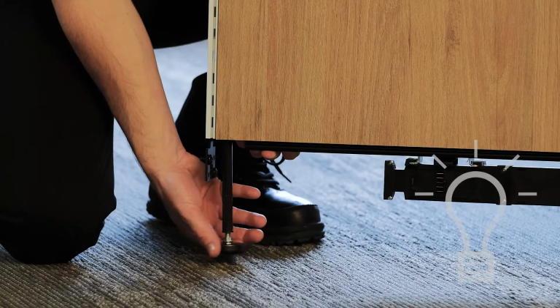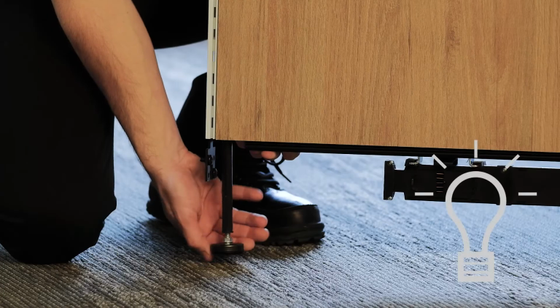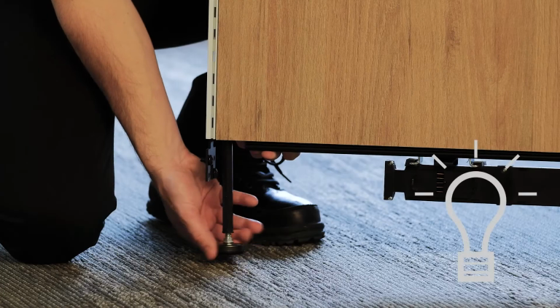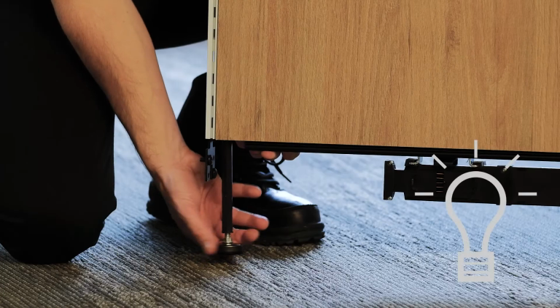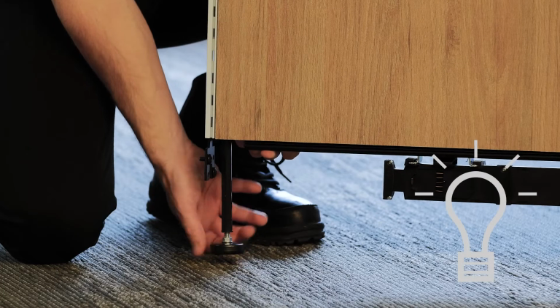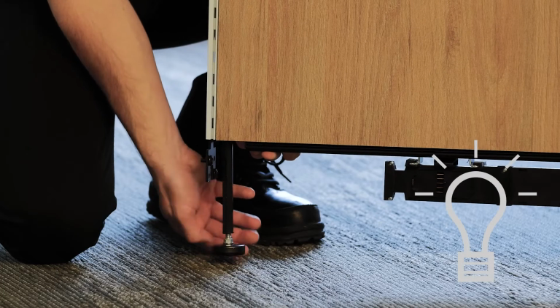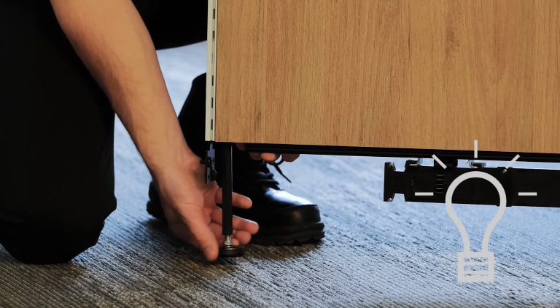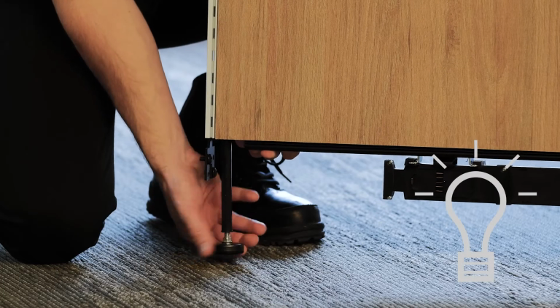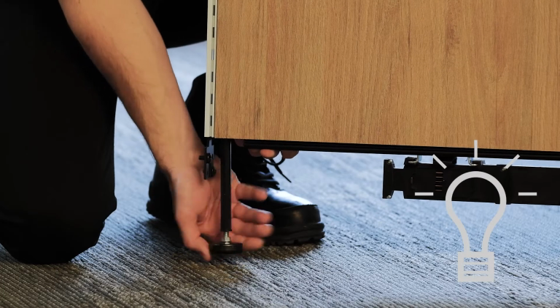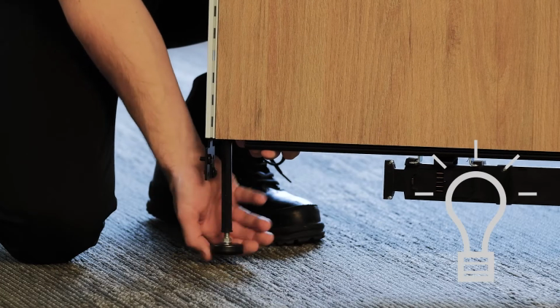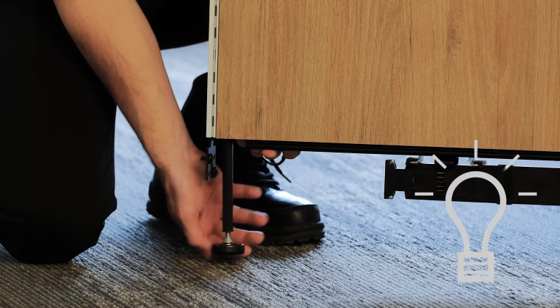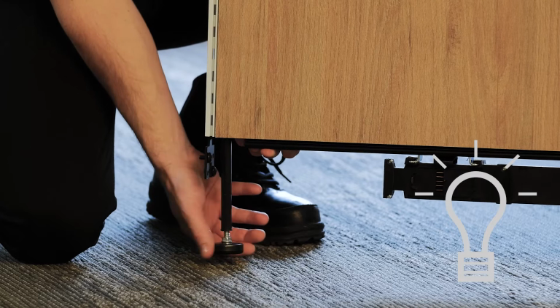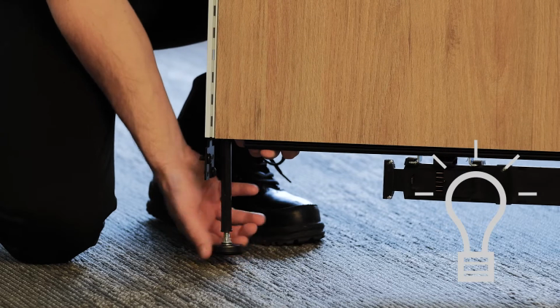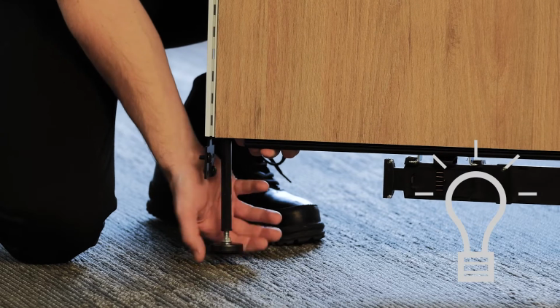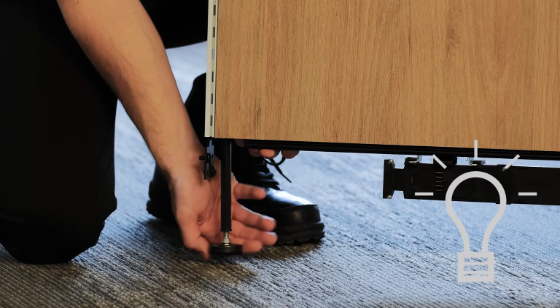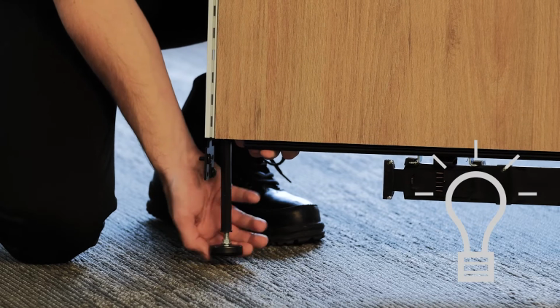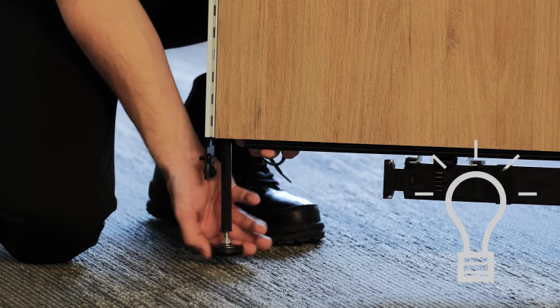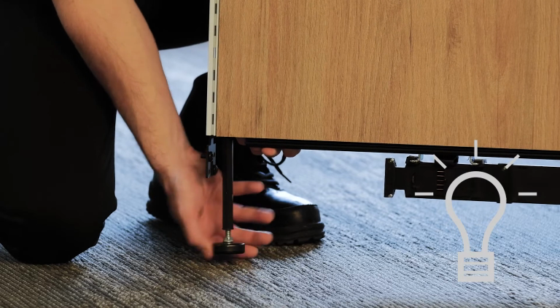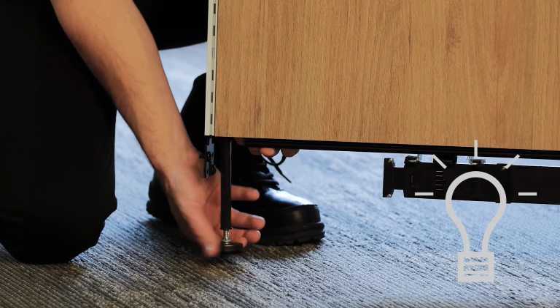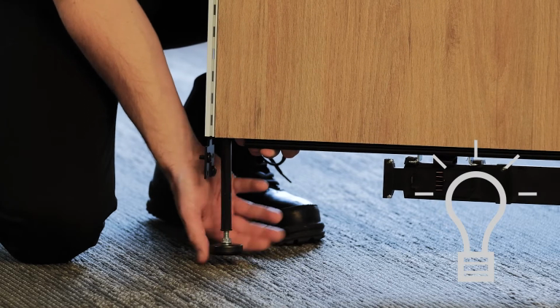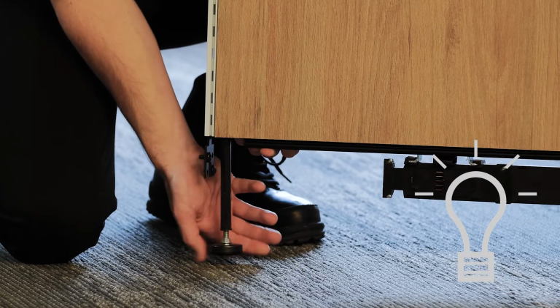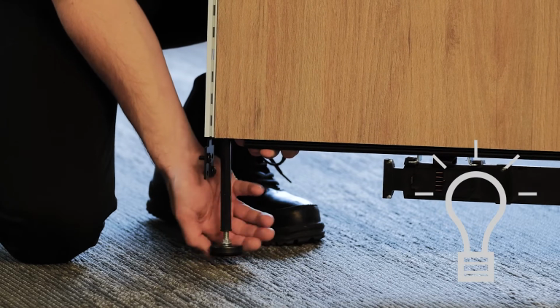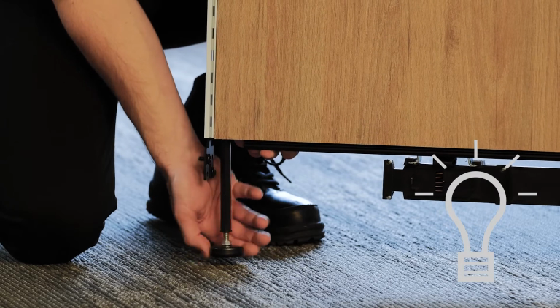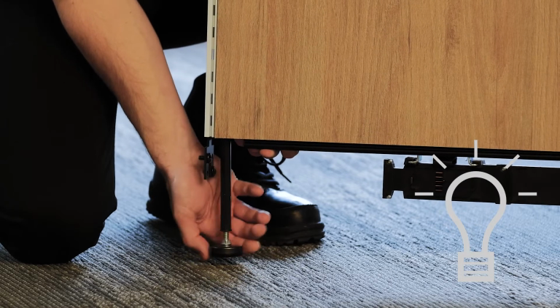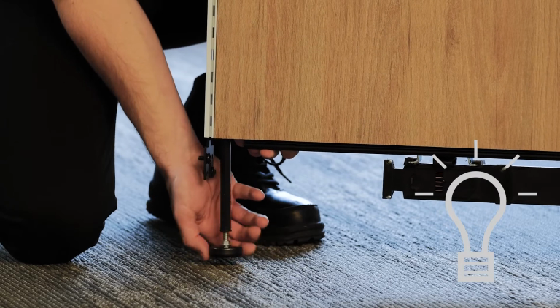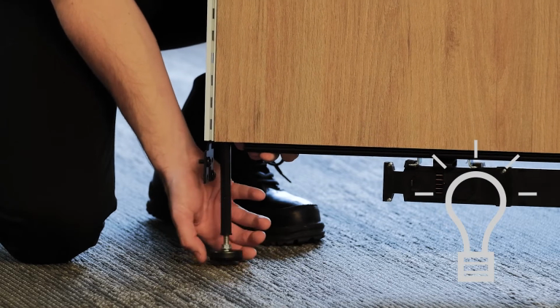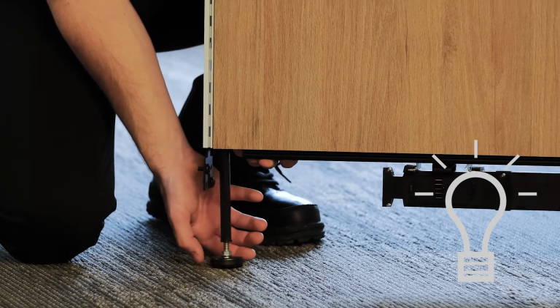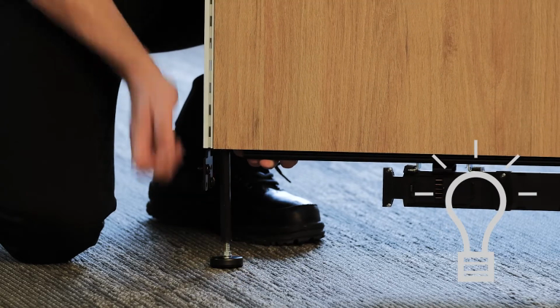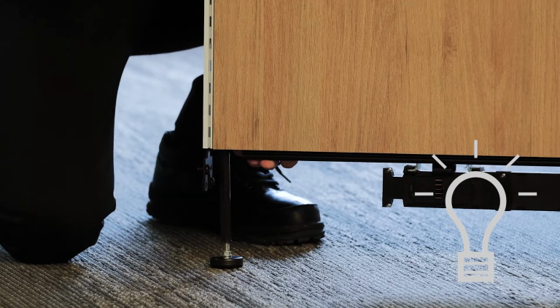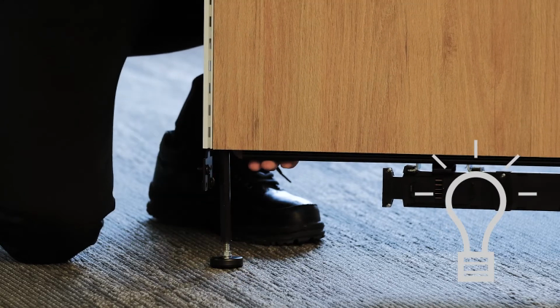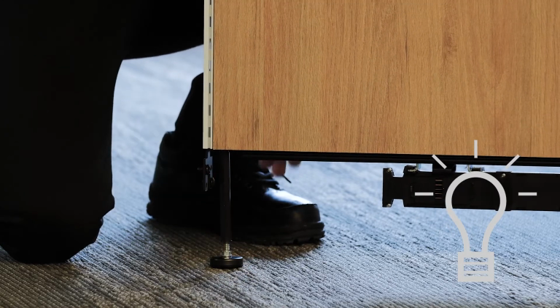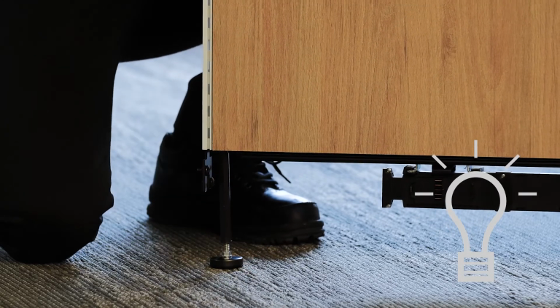Hint: unscrew the levelers from the first panels by about a half an inch in order to compensate for uneven floor heights.